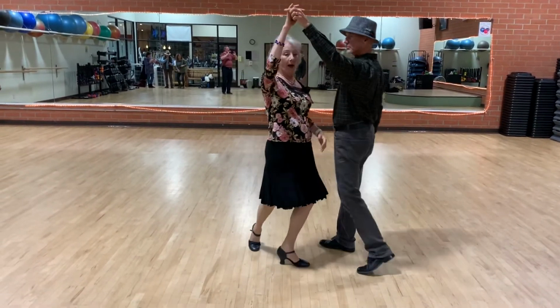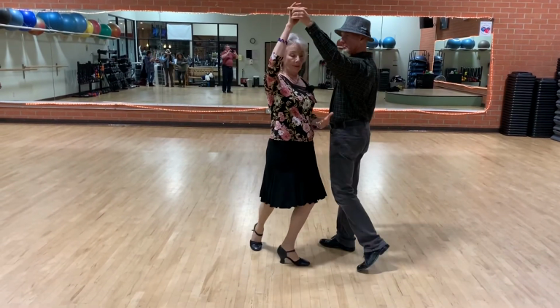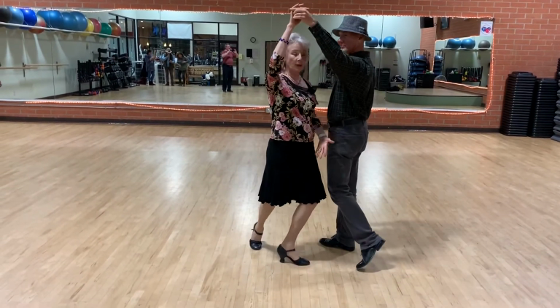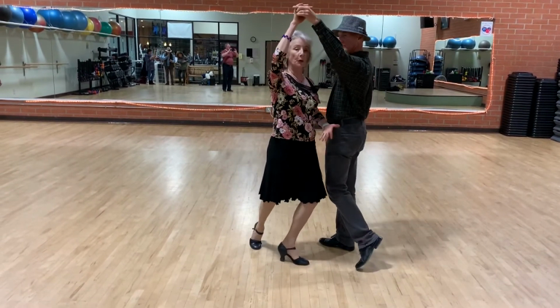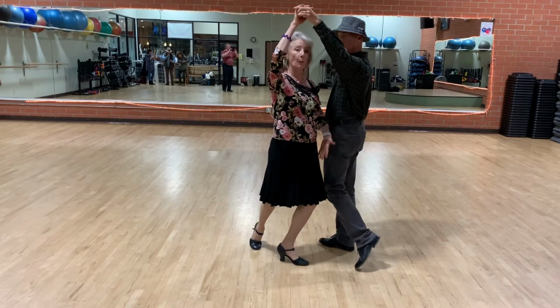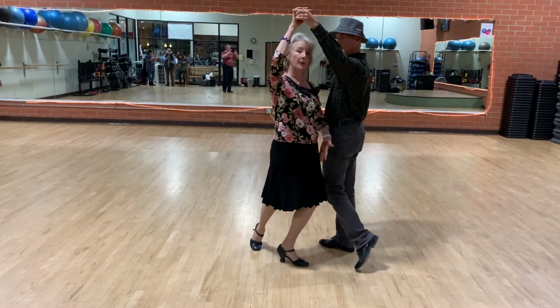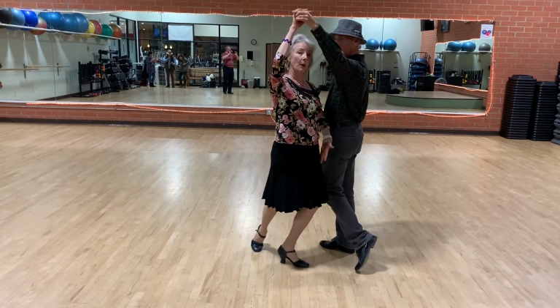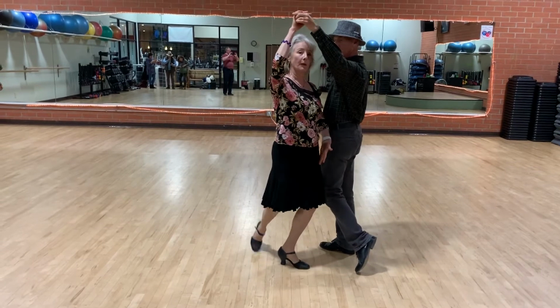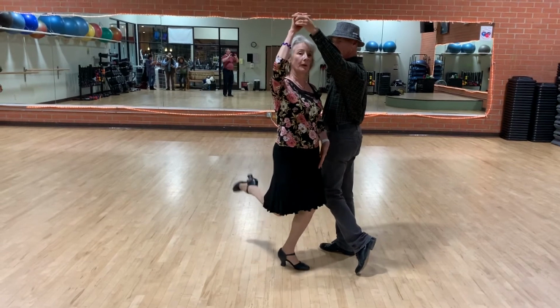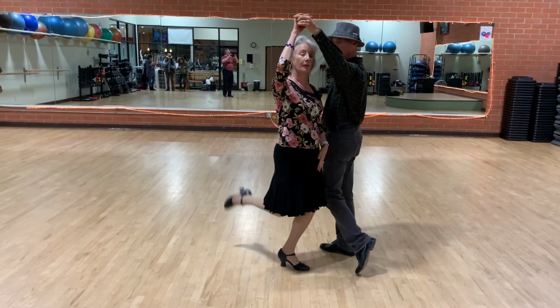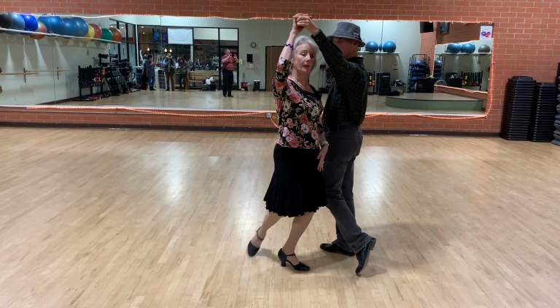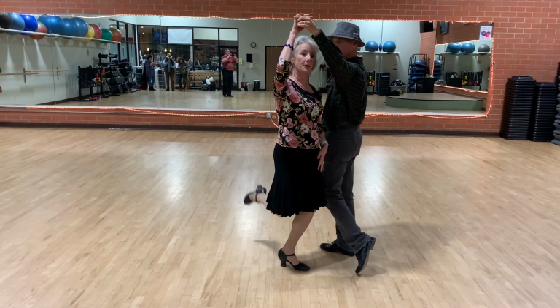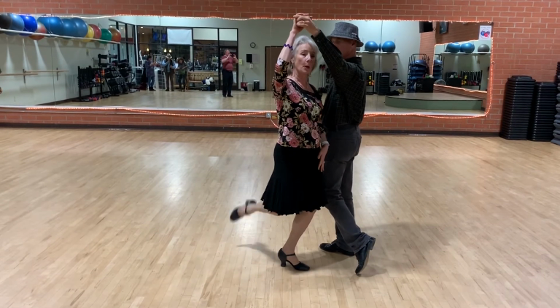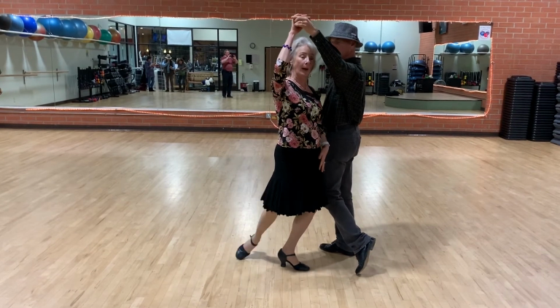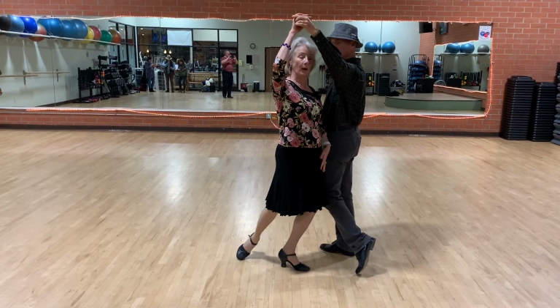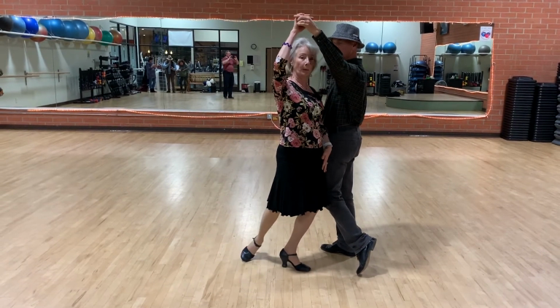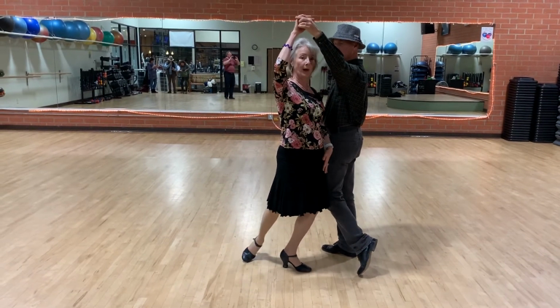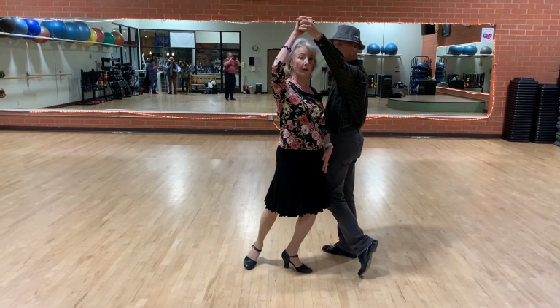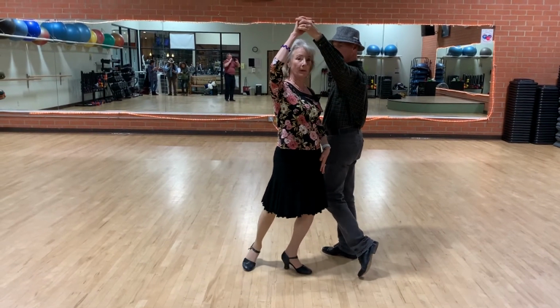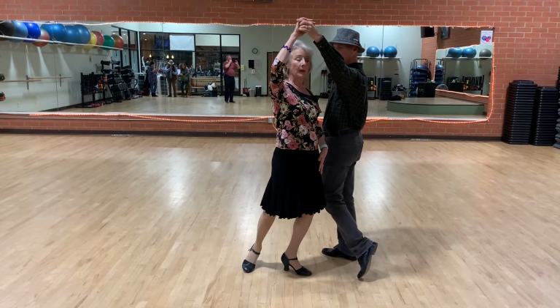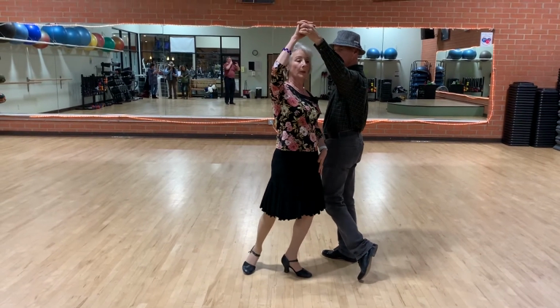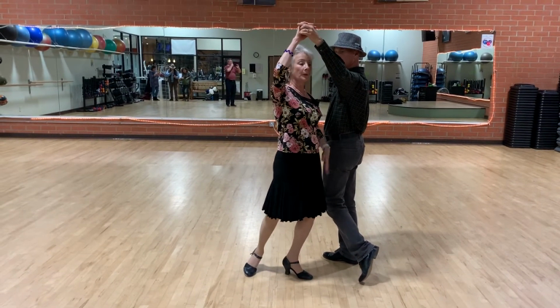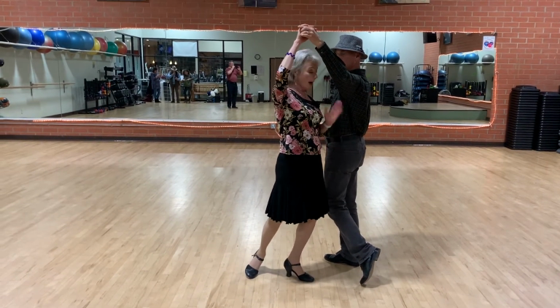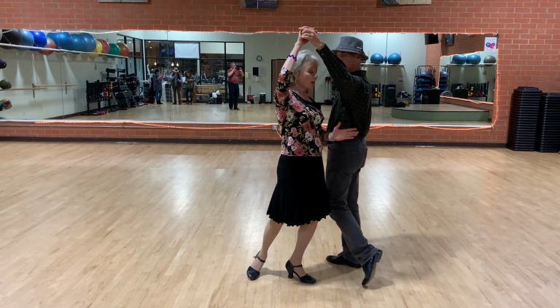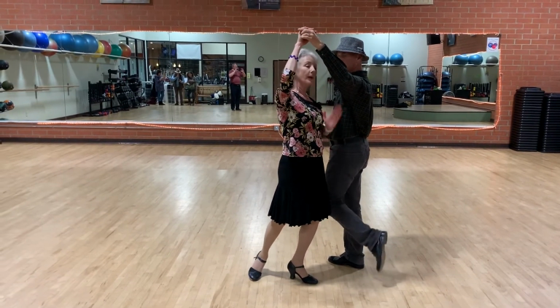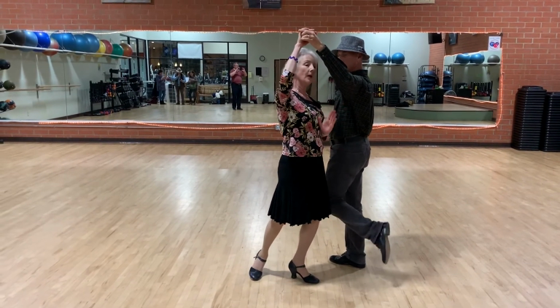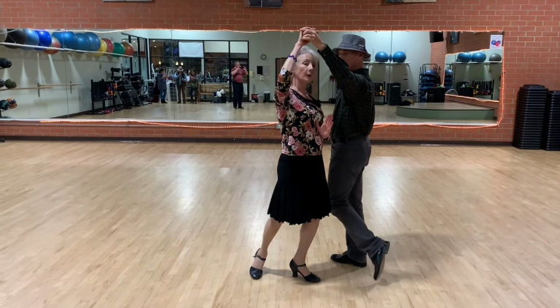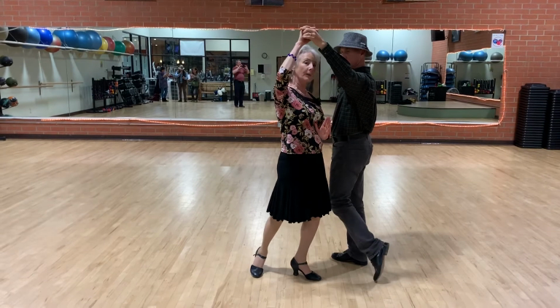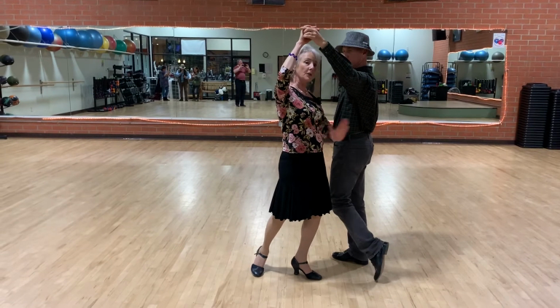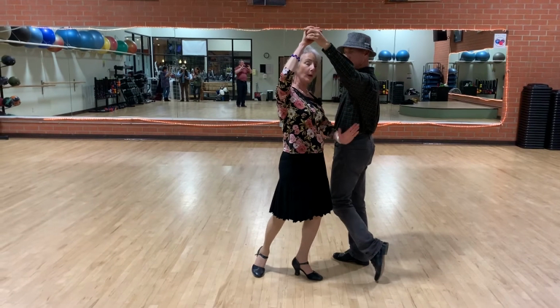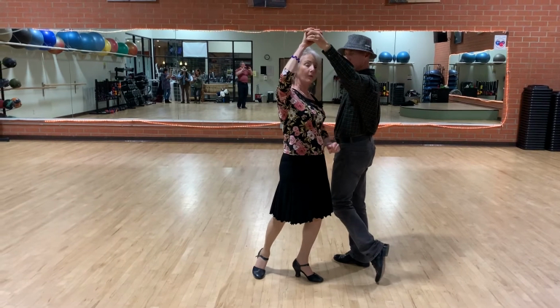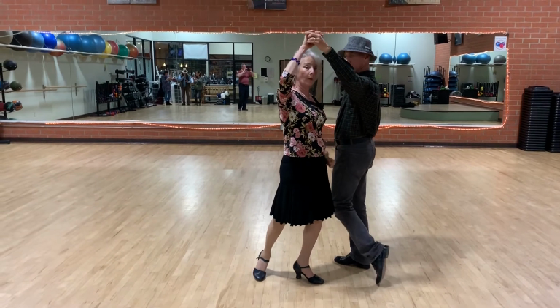Make sure your weight is over your front foot. There's no weight on your back foot. You're not turning at all. You're moving straight forward.